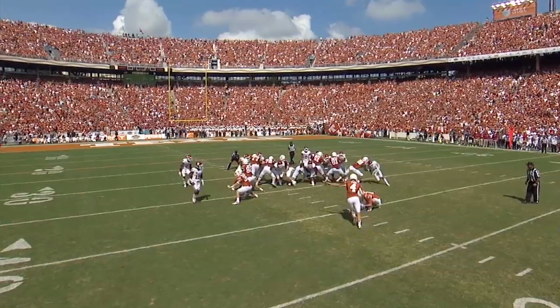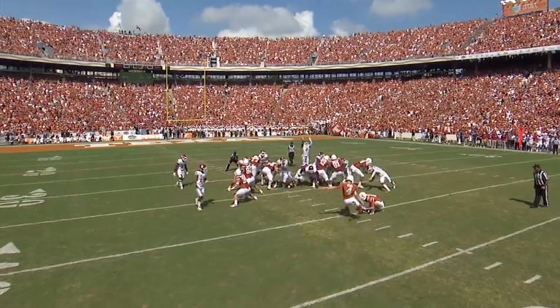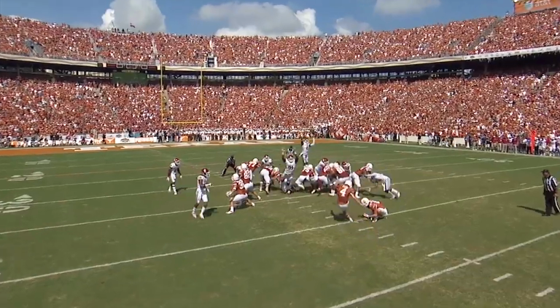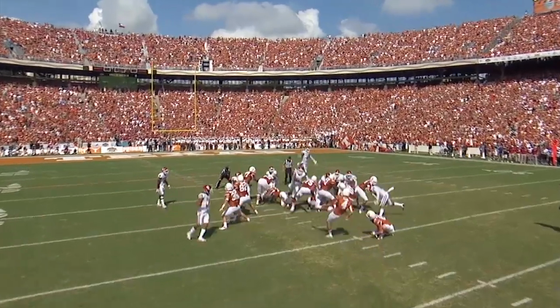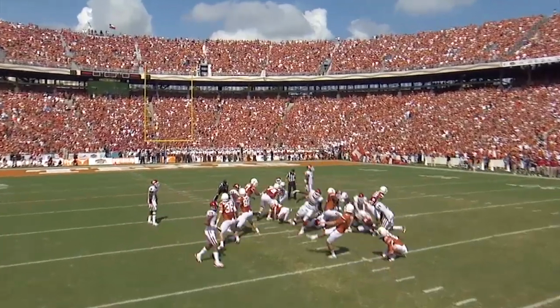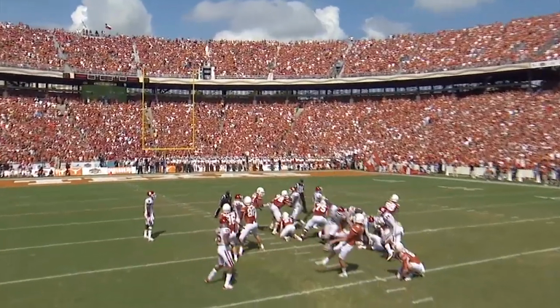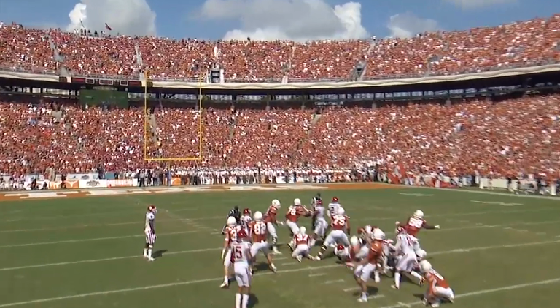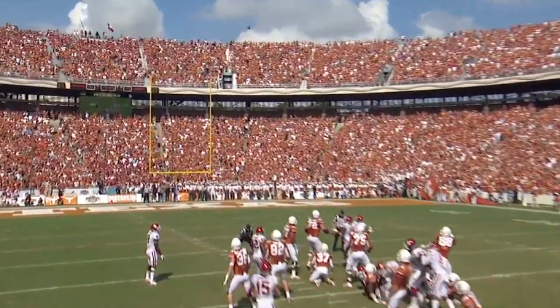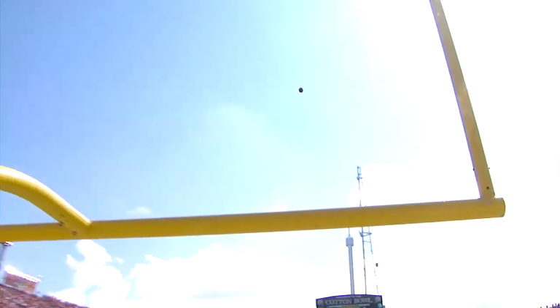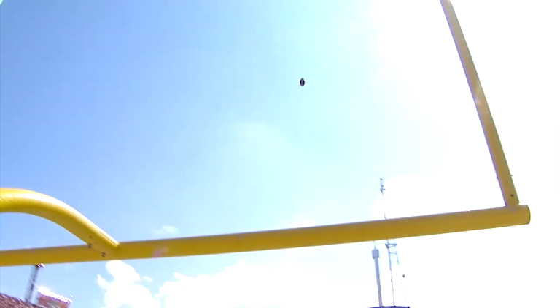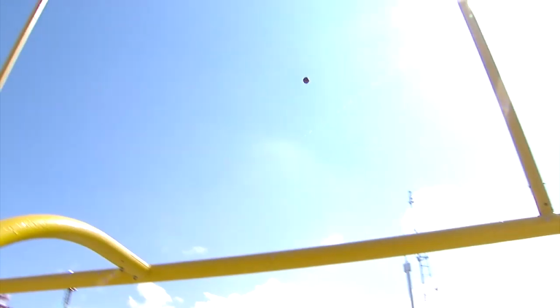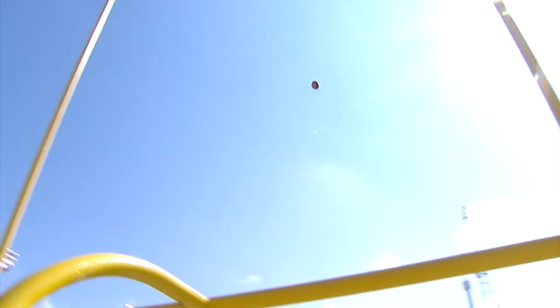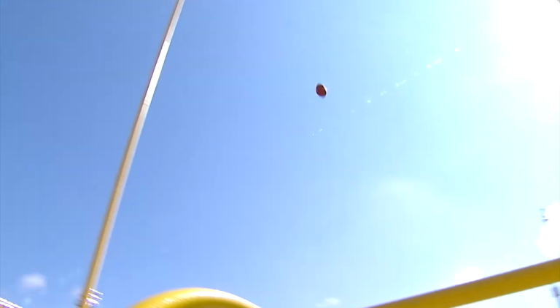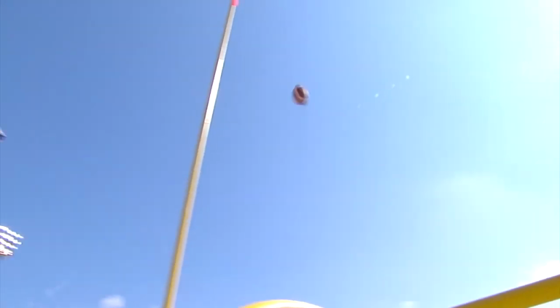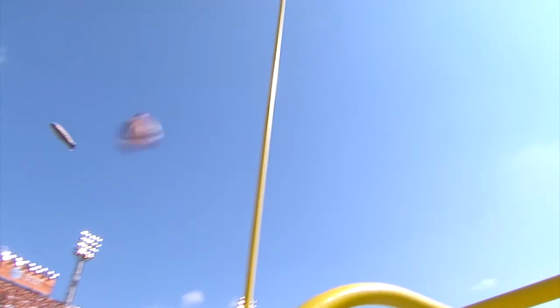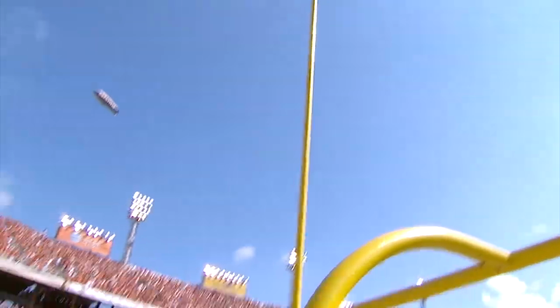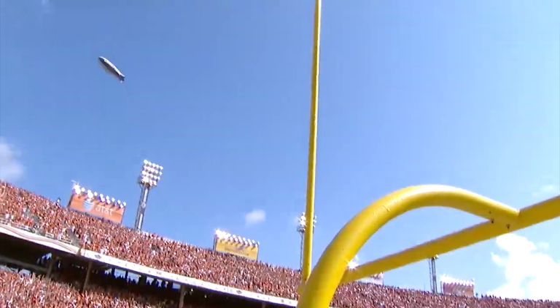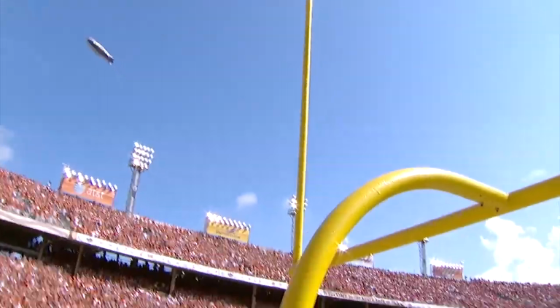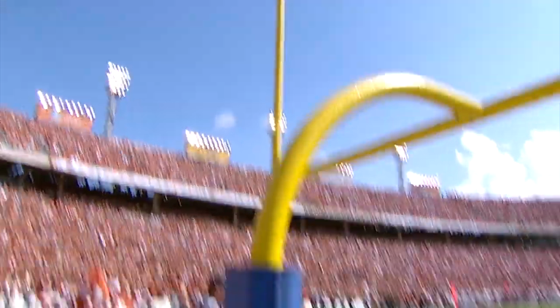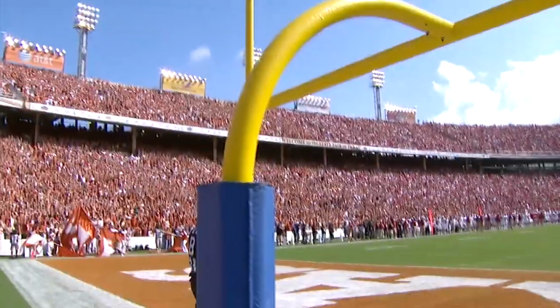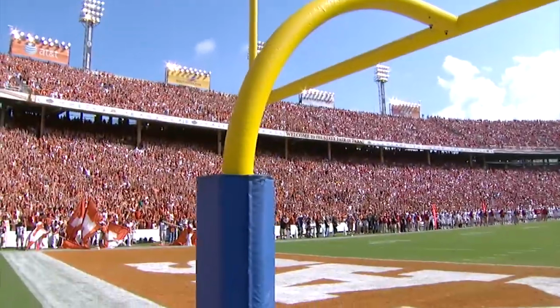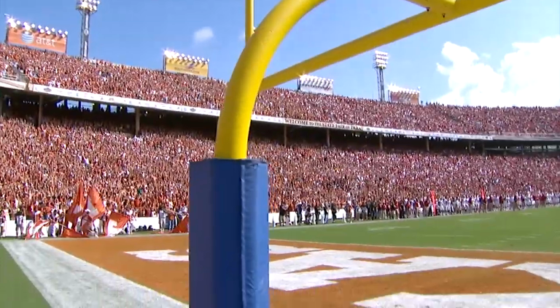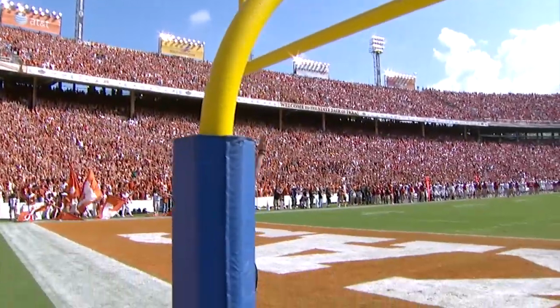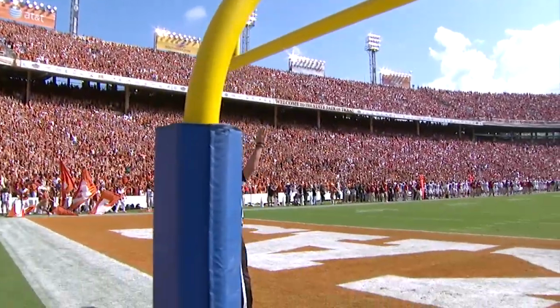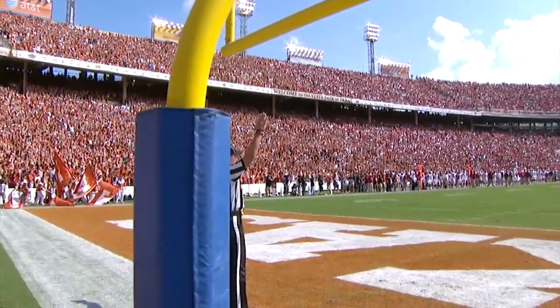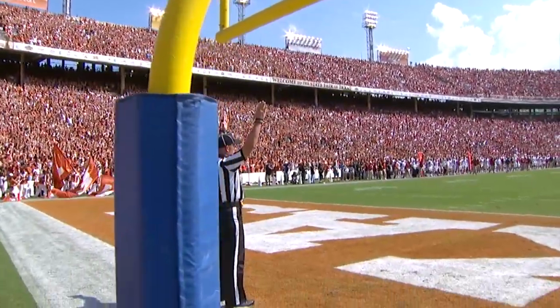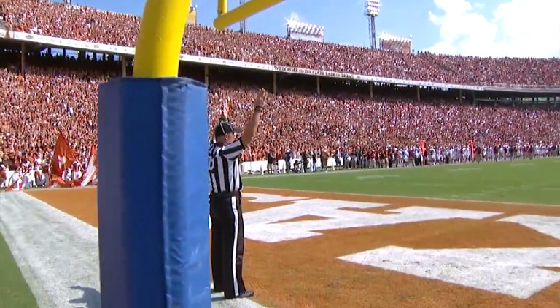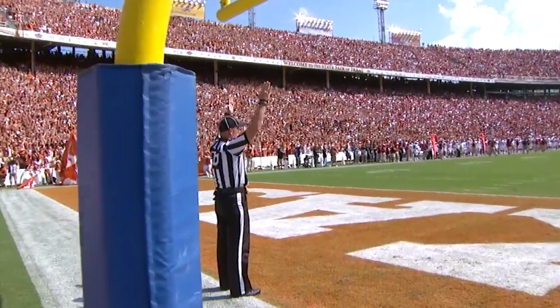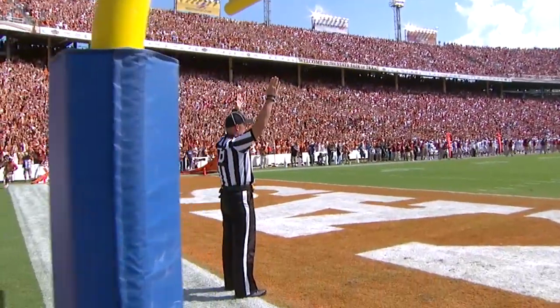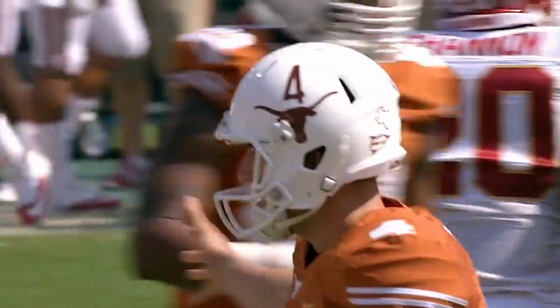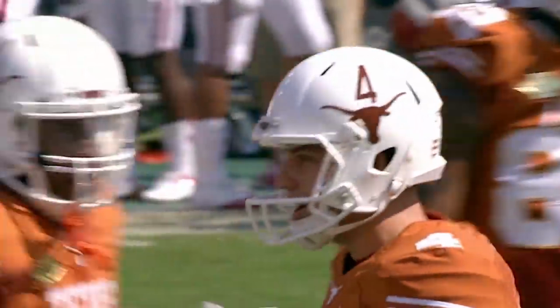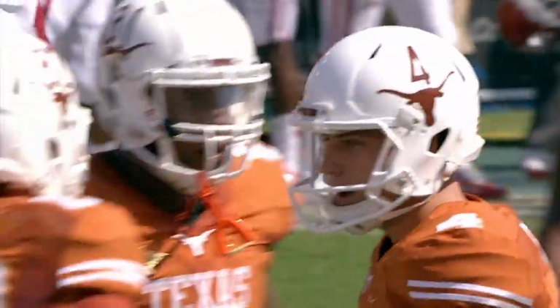On its way, looks good, and it is! A 50-yard field goal.